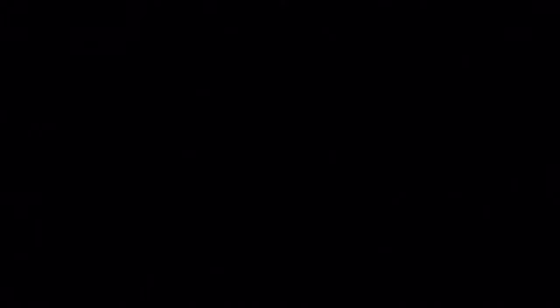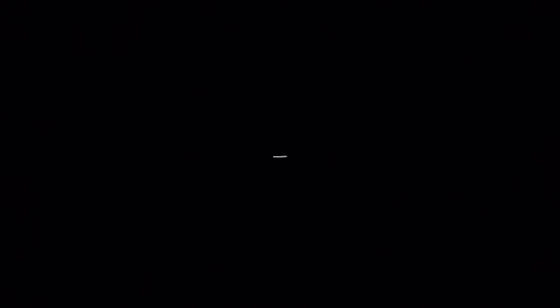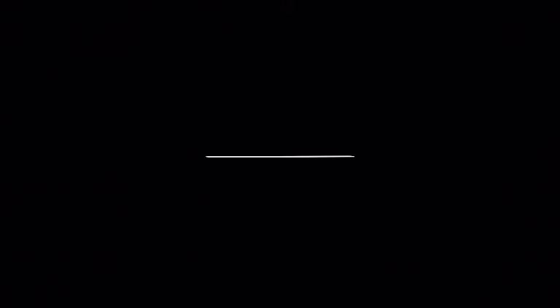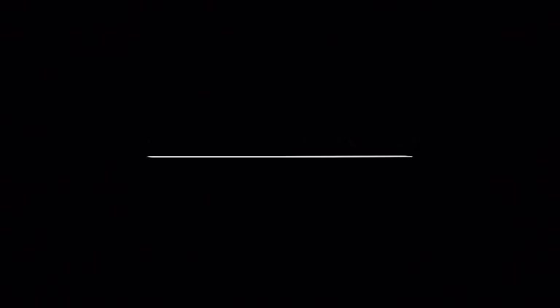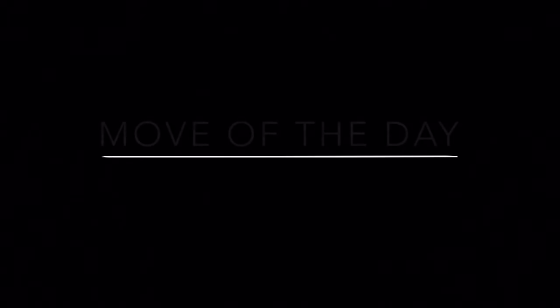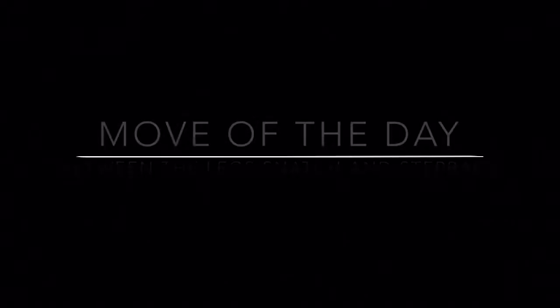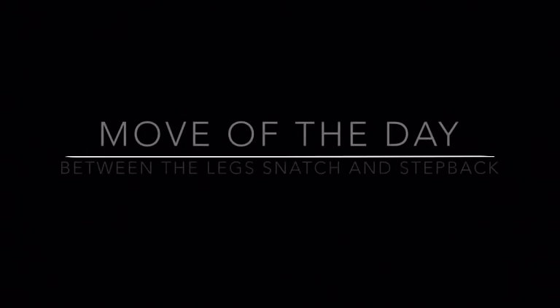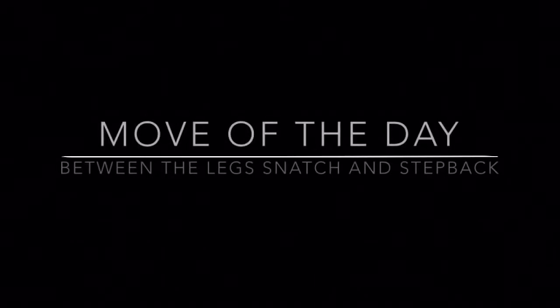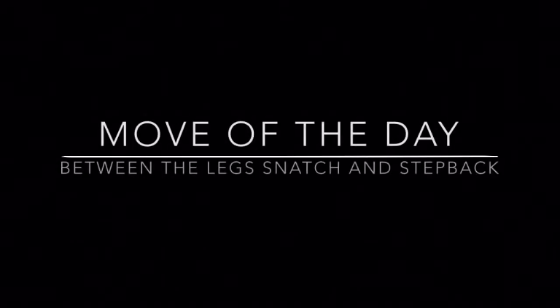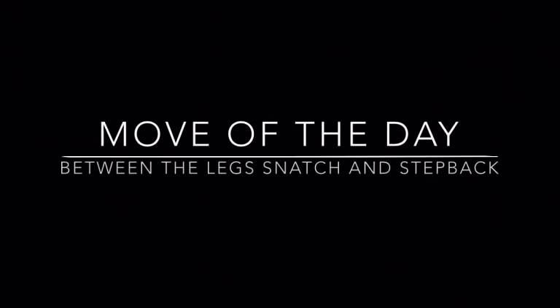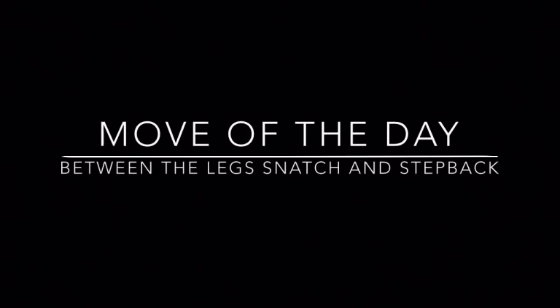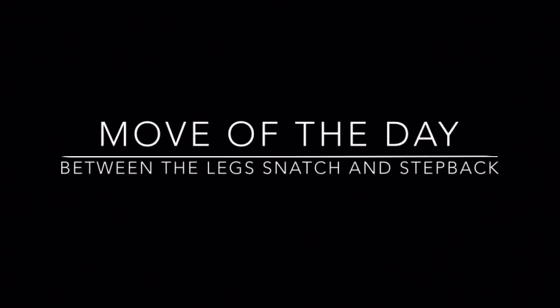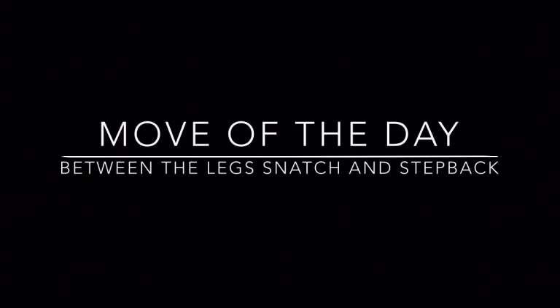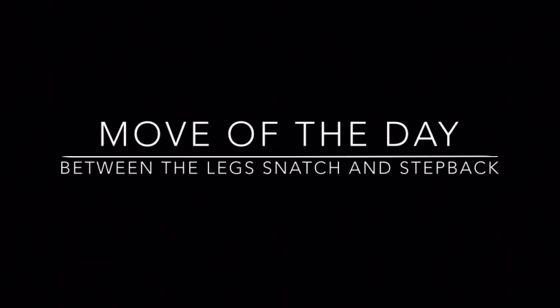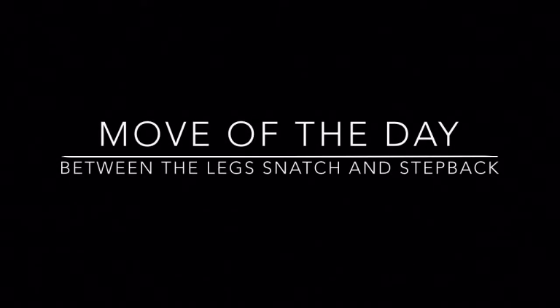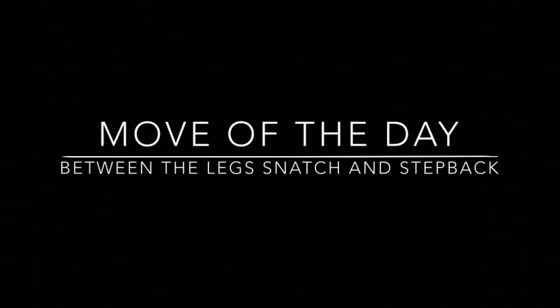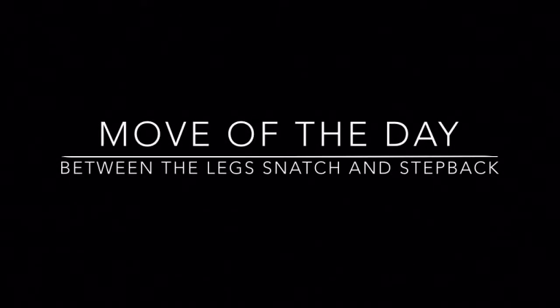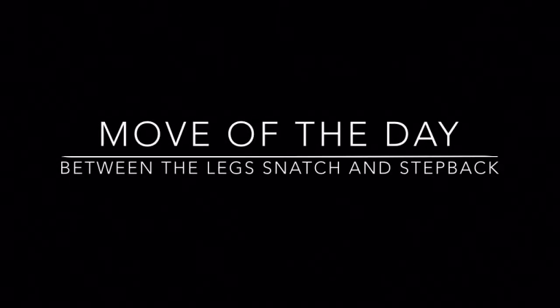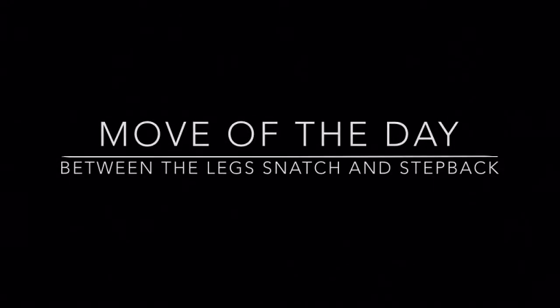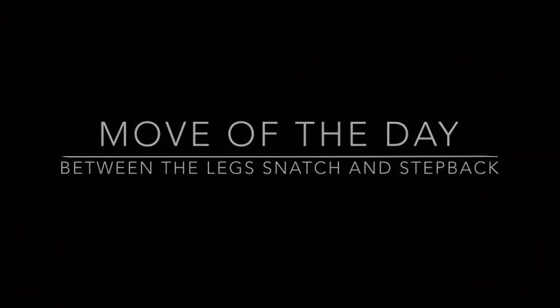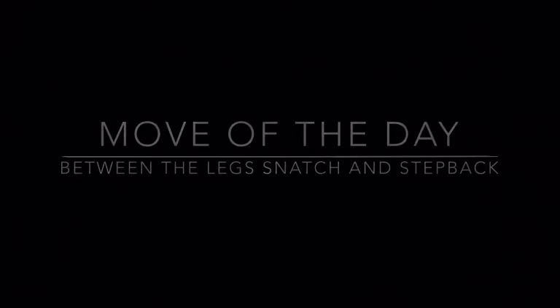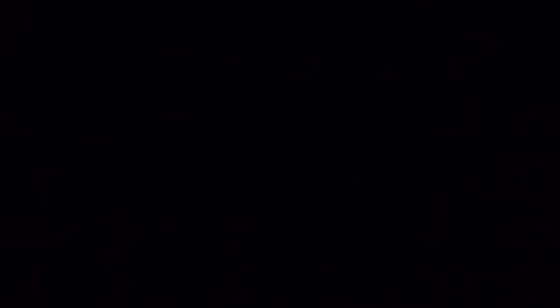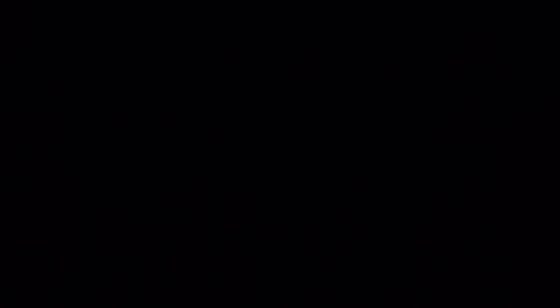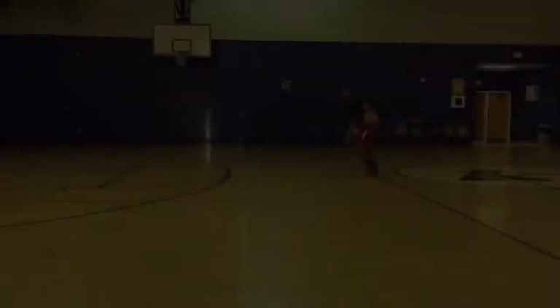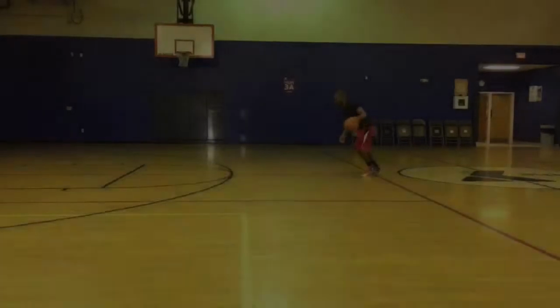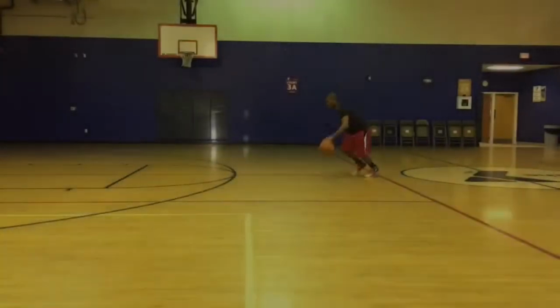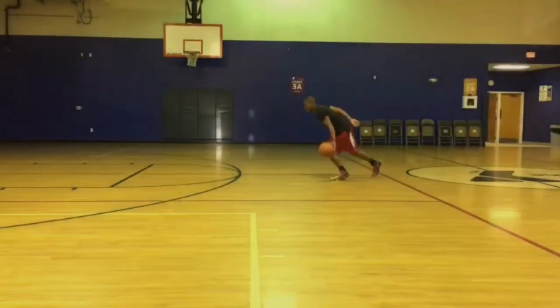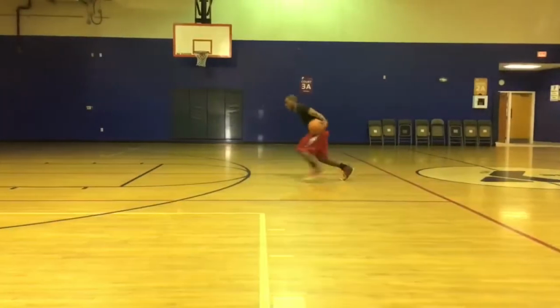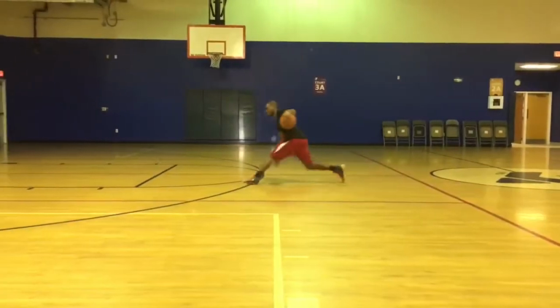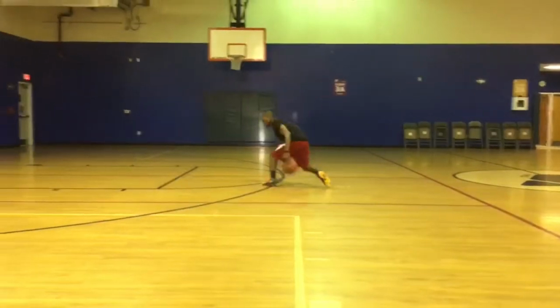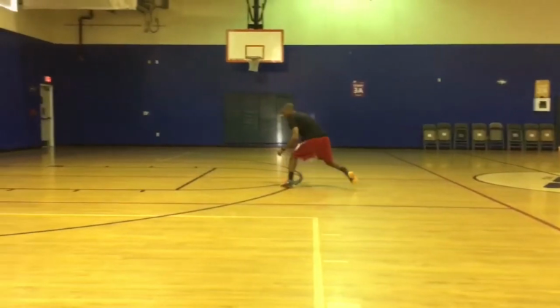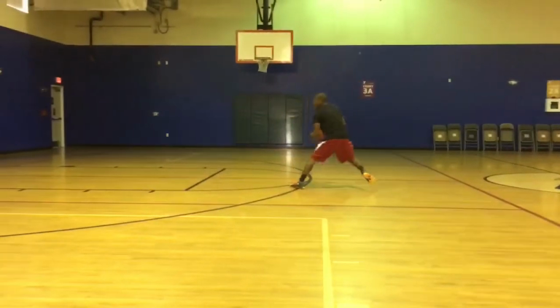What's up guys, Lemo here from LegendaryGuards.com bringing you the move of the day: the between the legs snatch and step back.